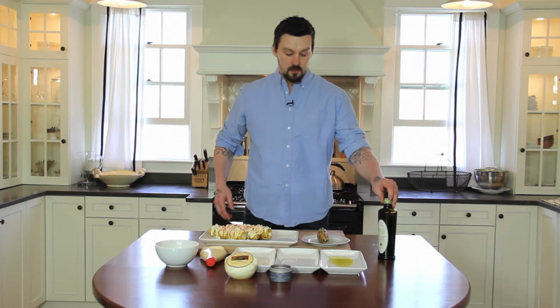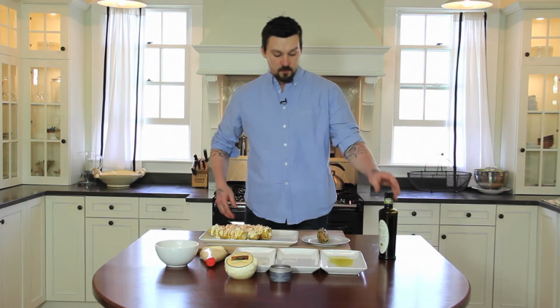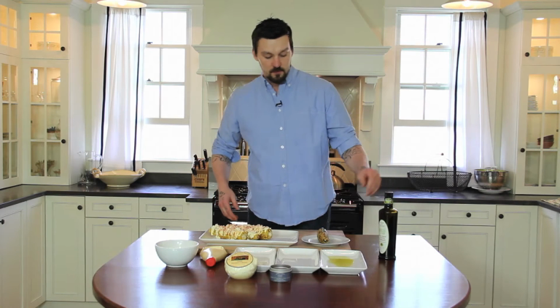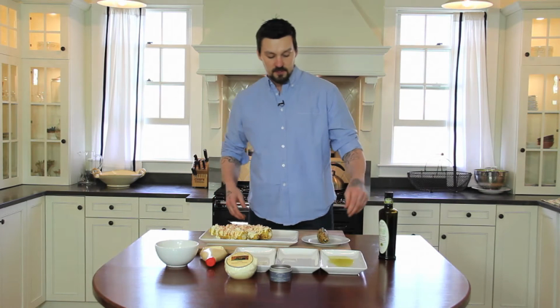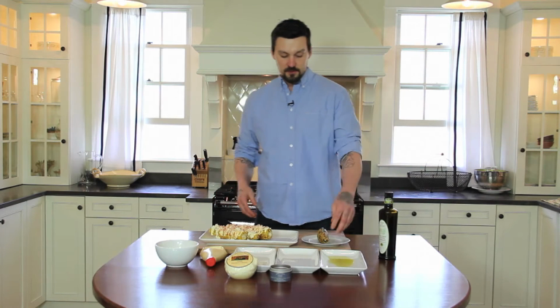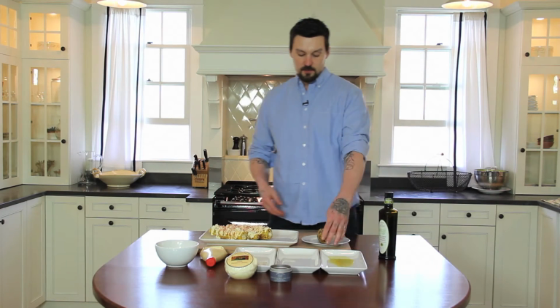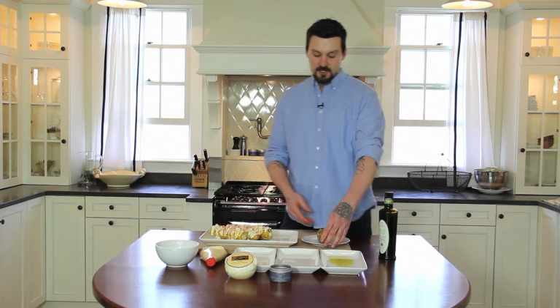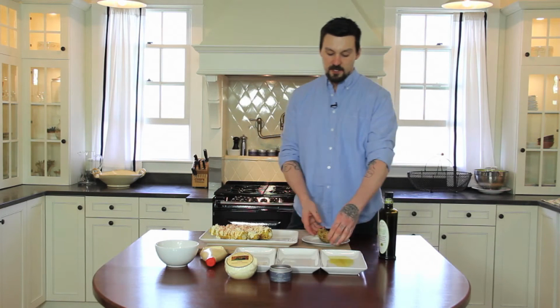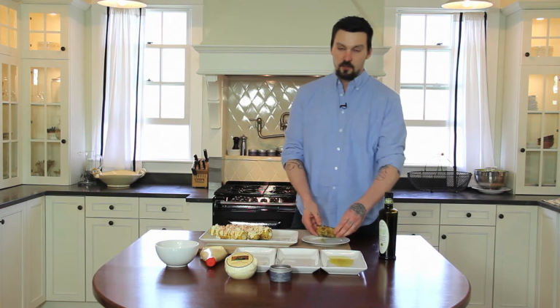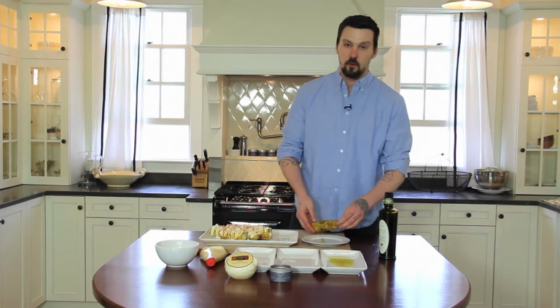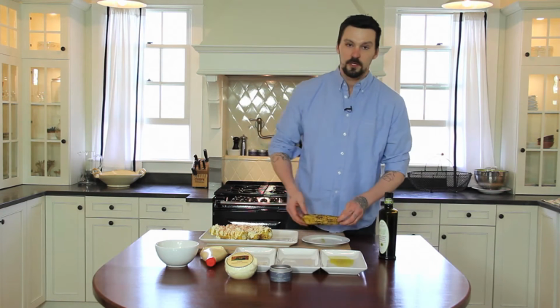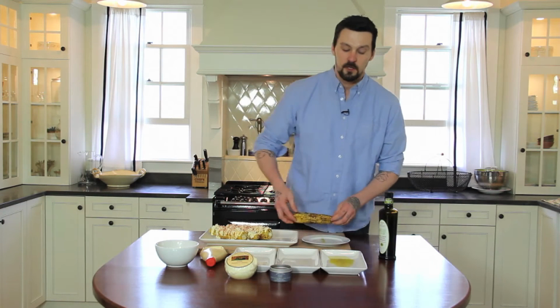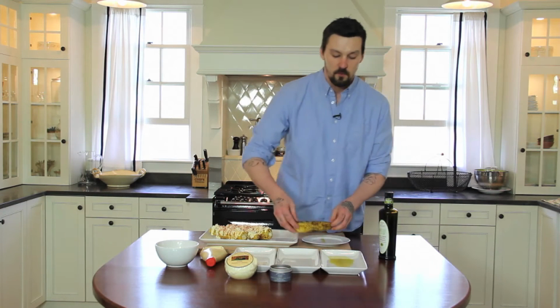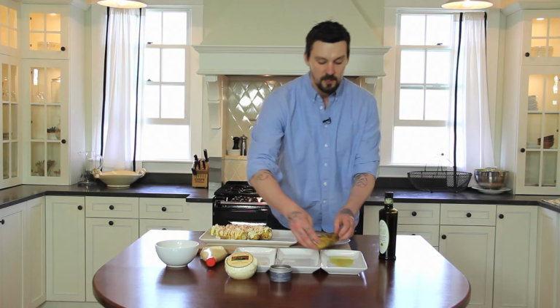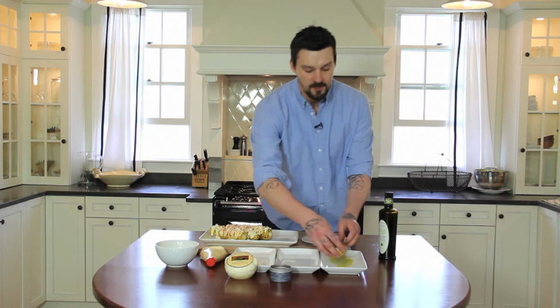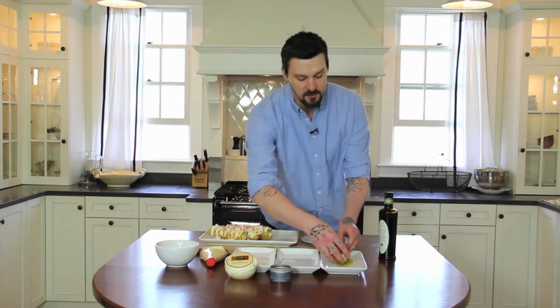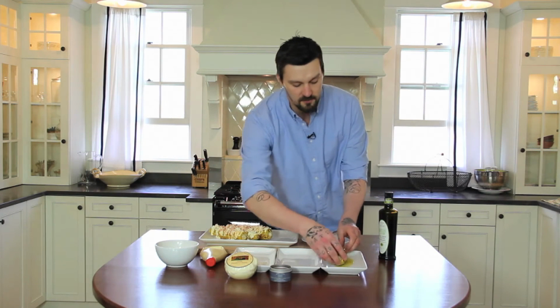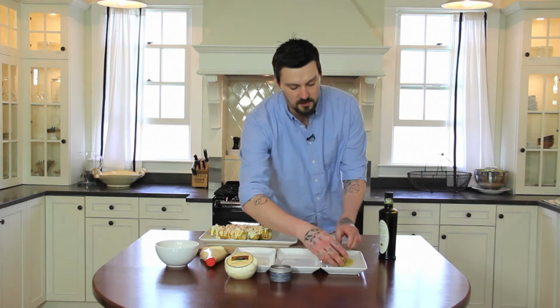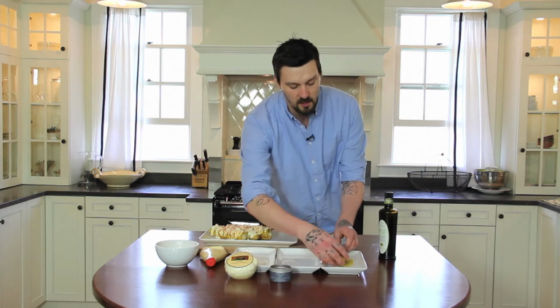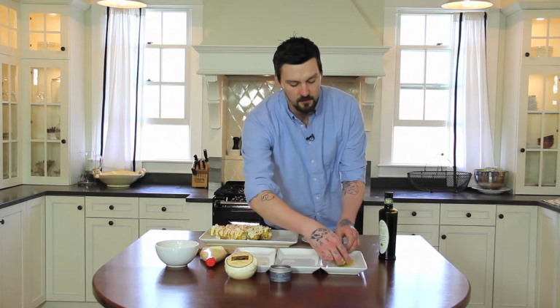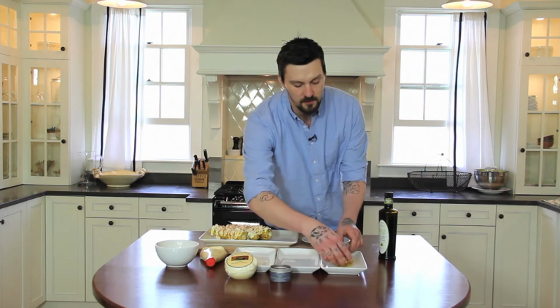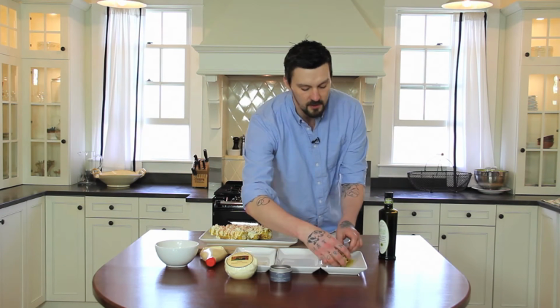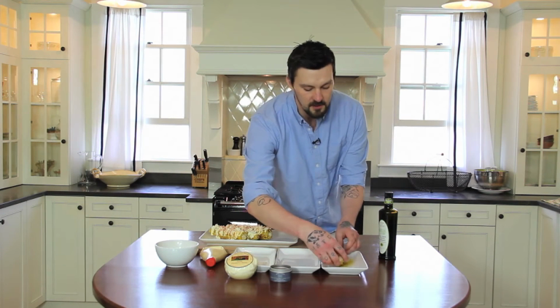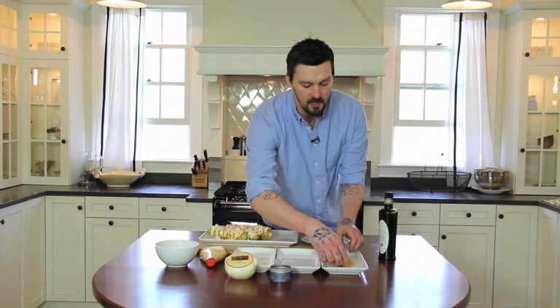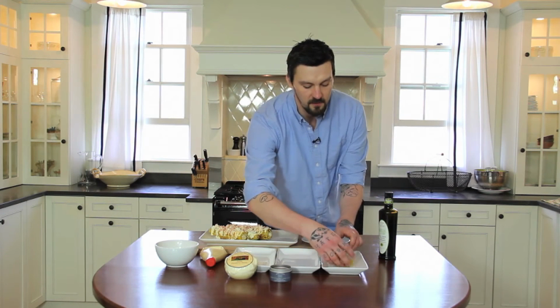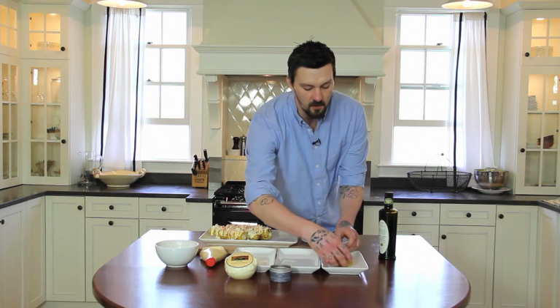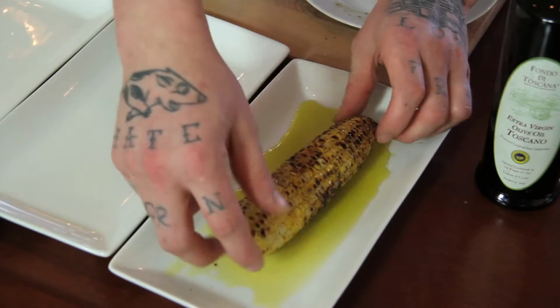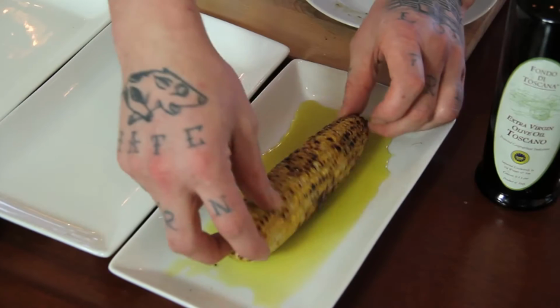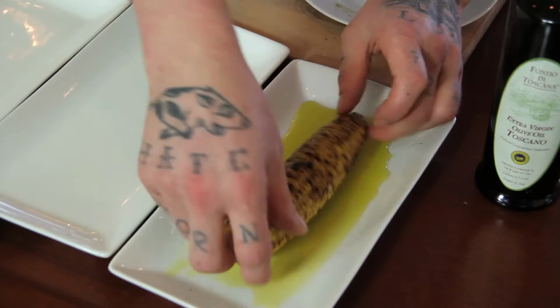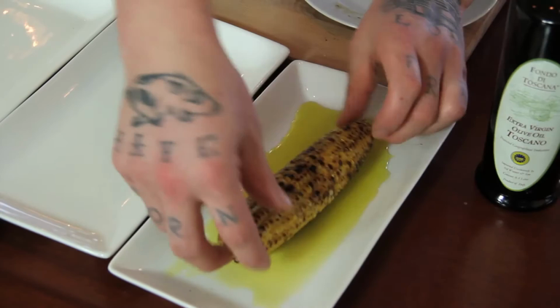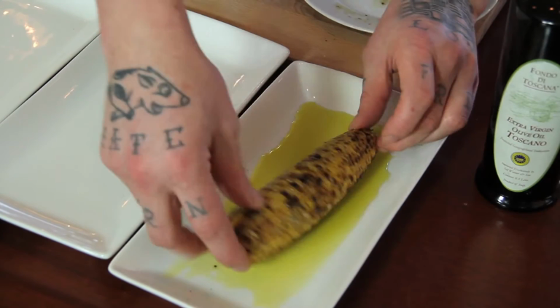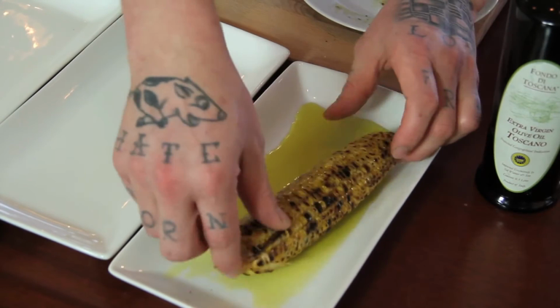What you want to do is take your corn and roll it in the extra virgin olive oil to cover all the kernels evenly.